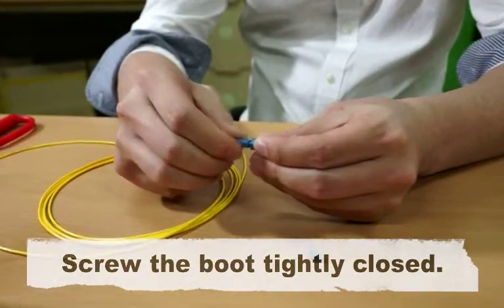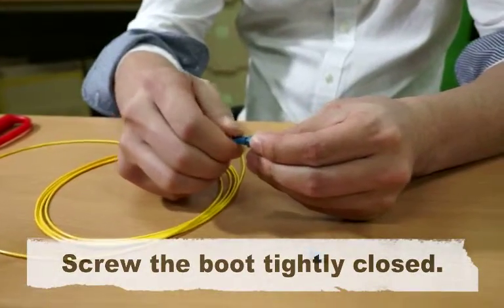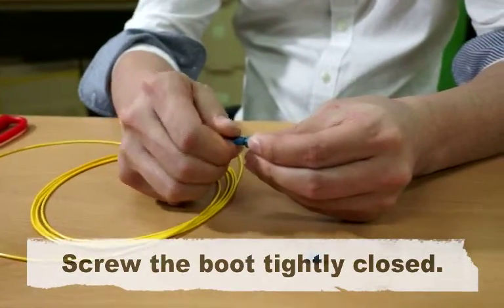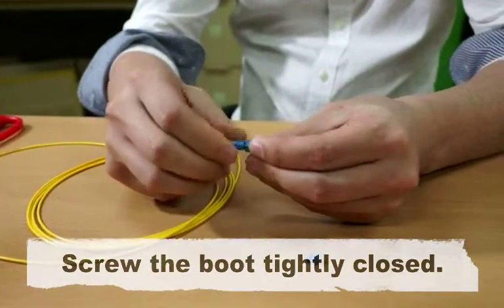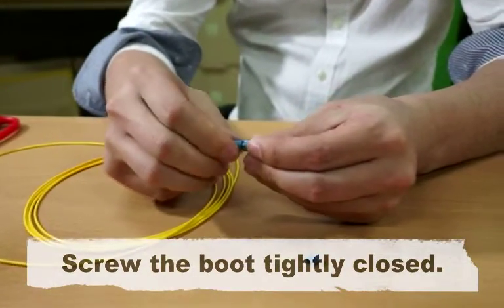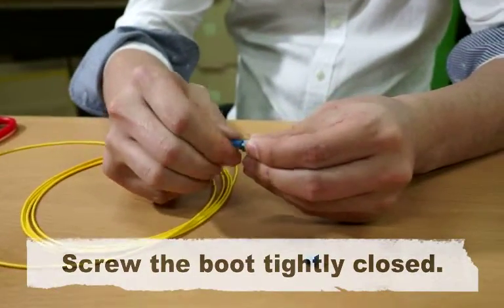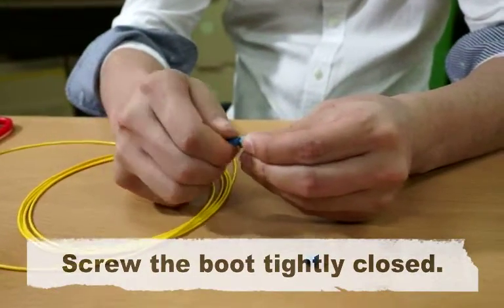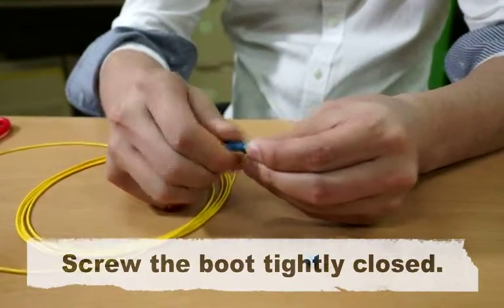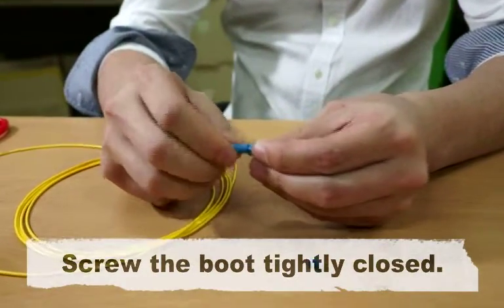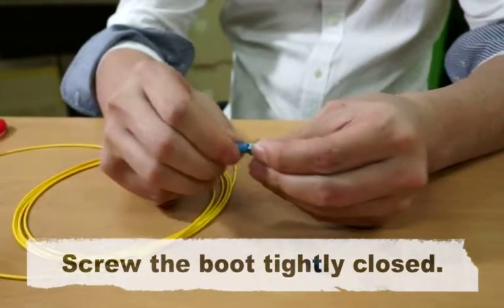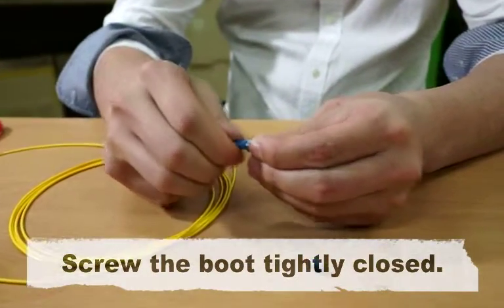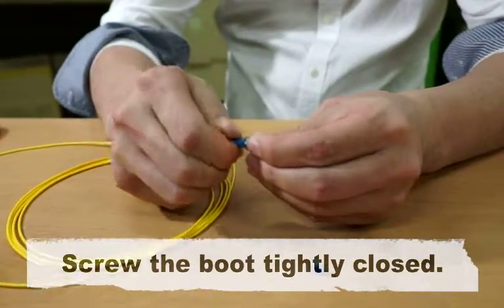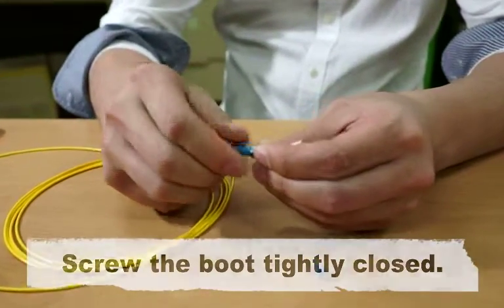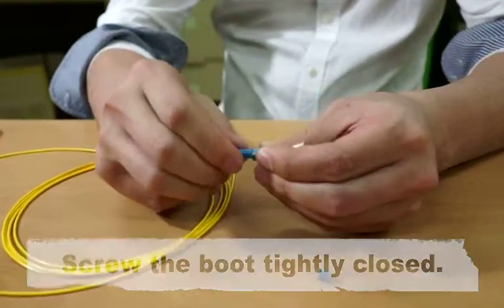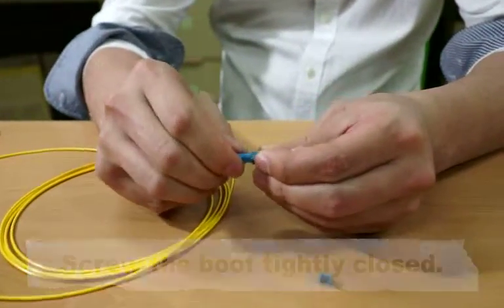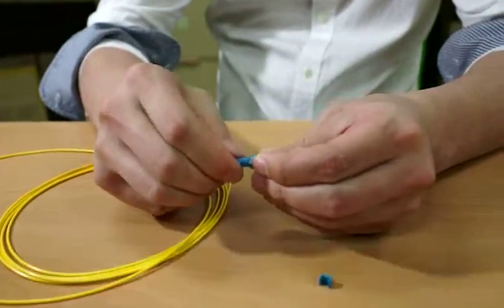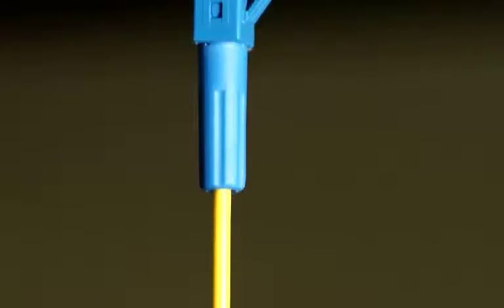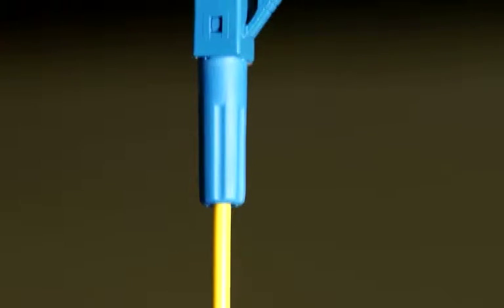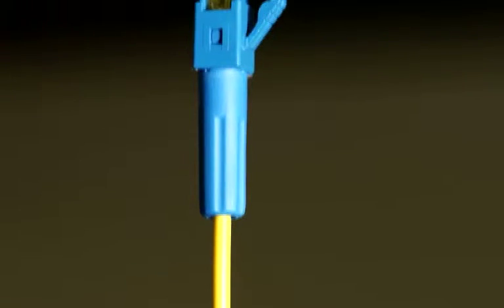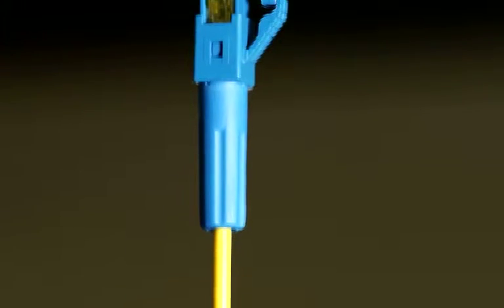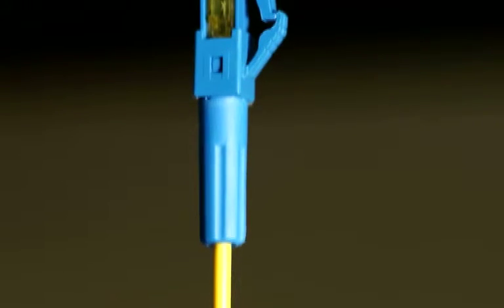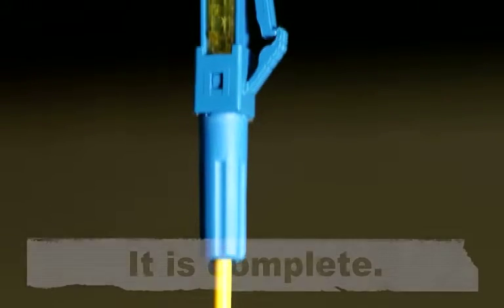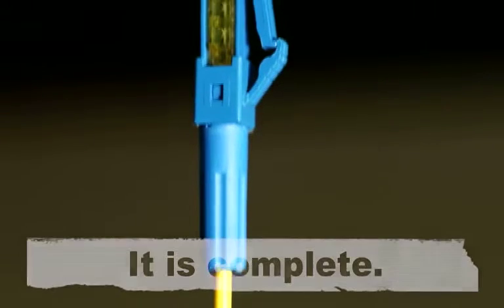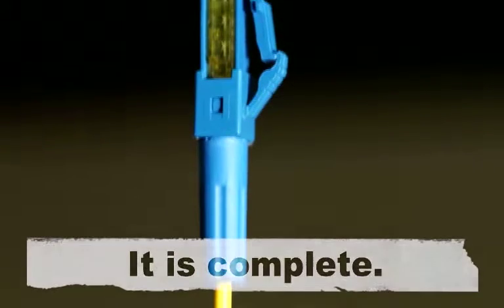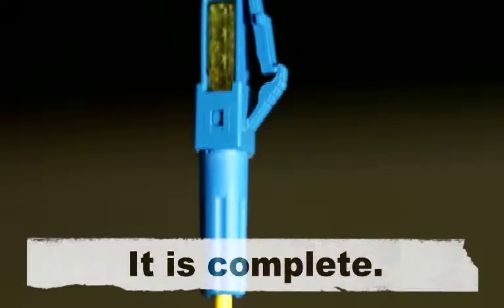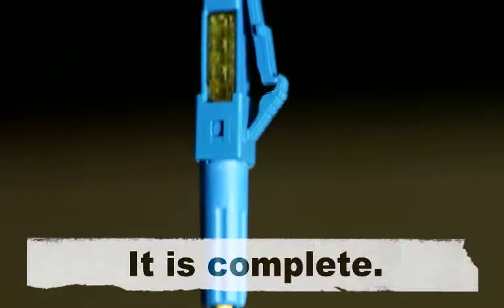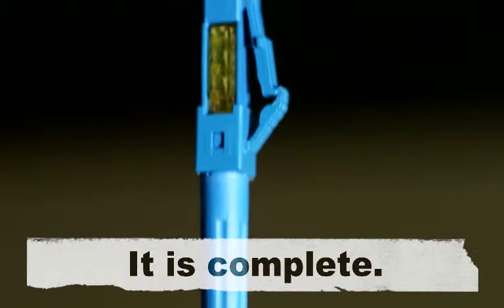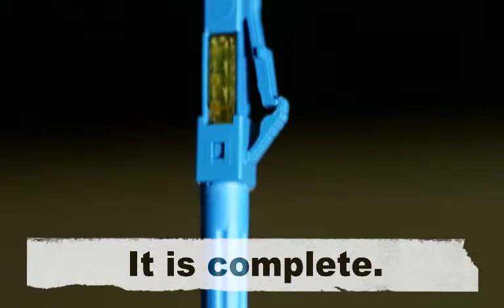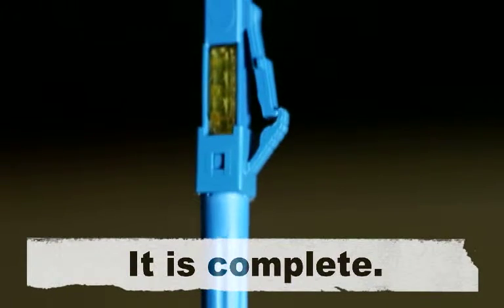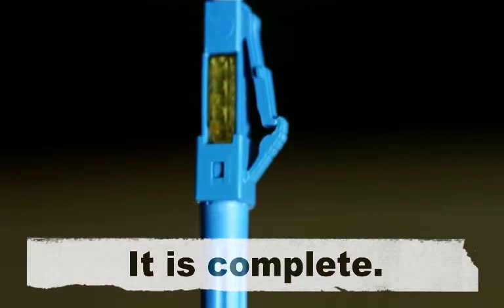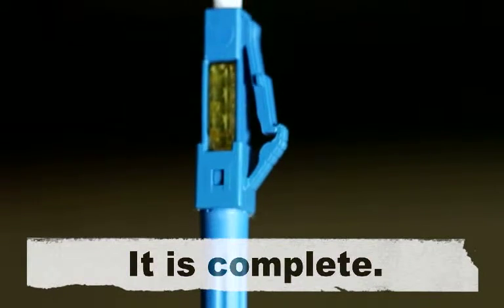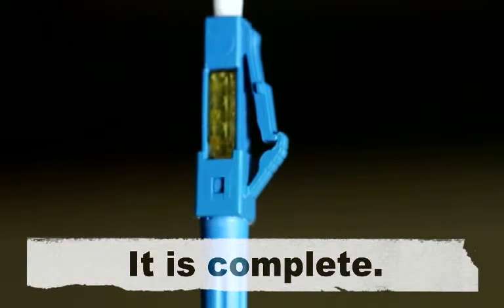Screw the boot tightly closed. It is complete.